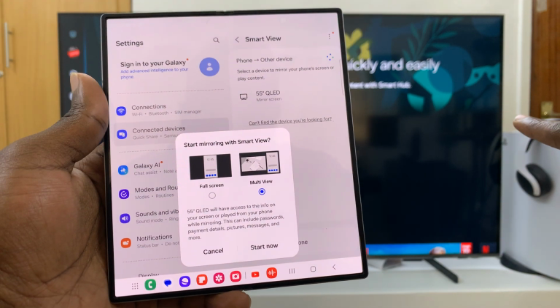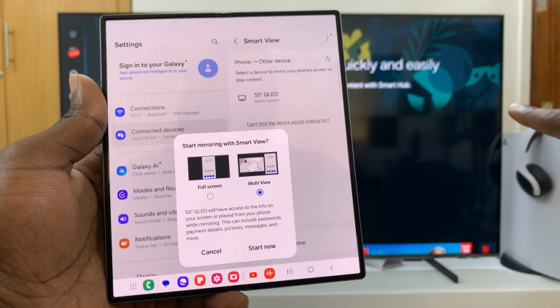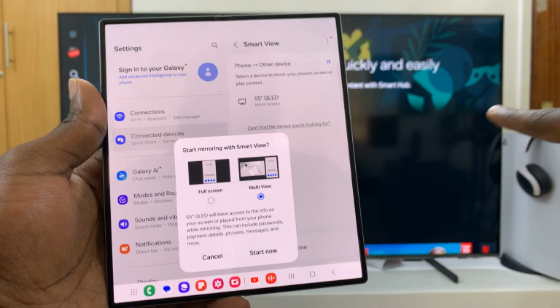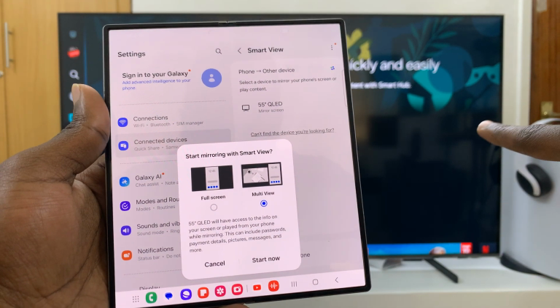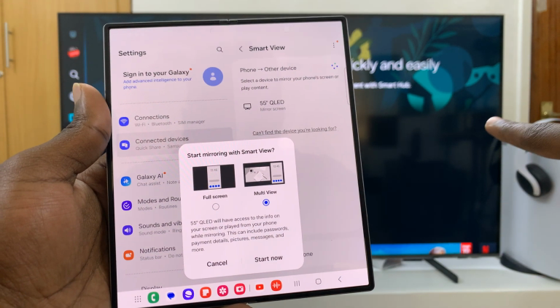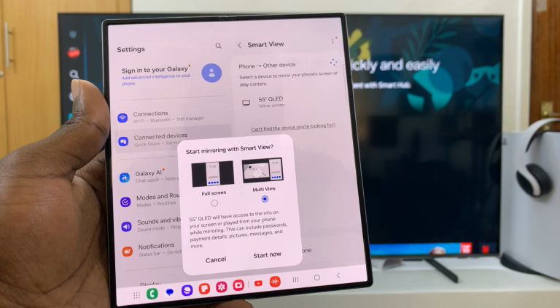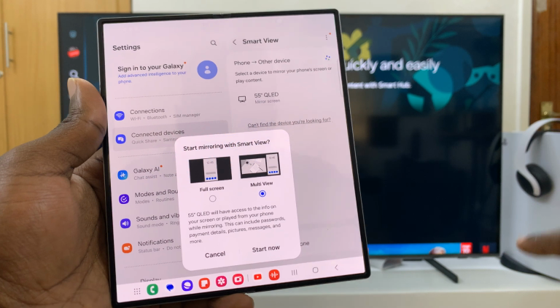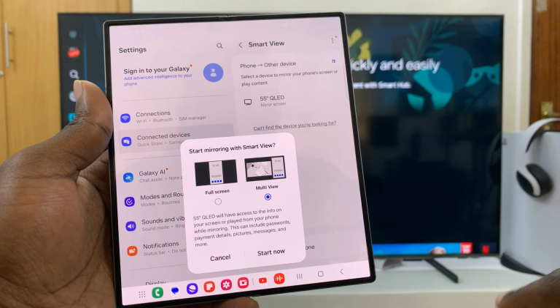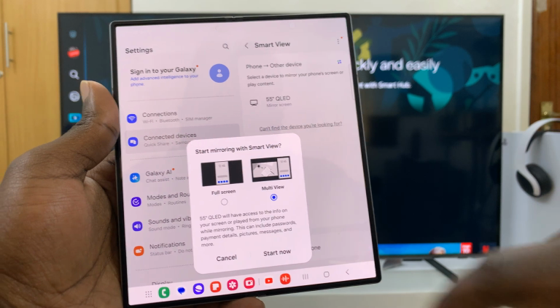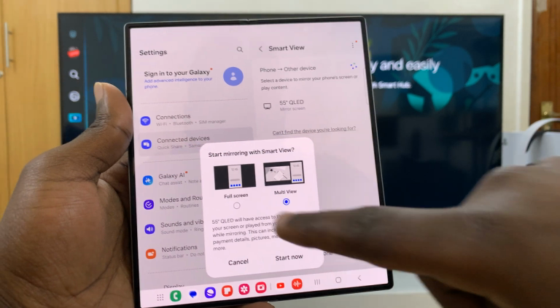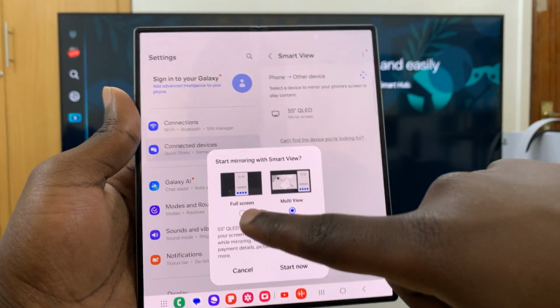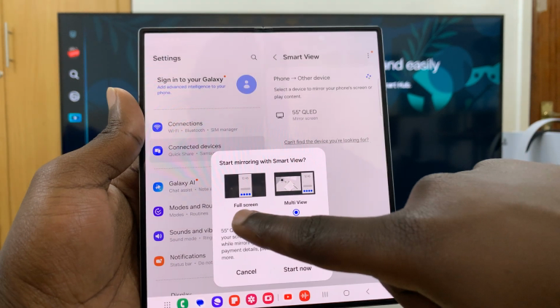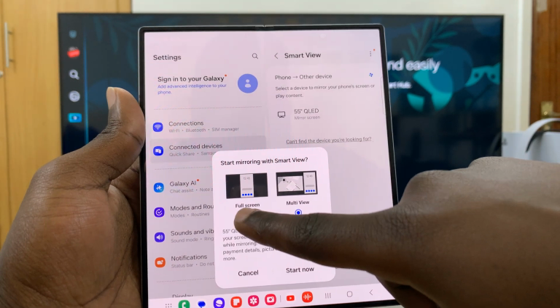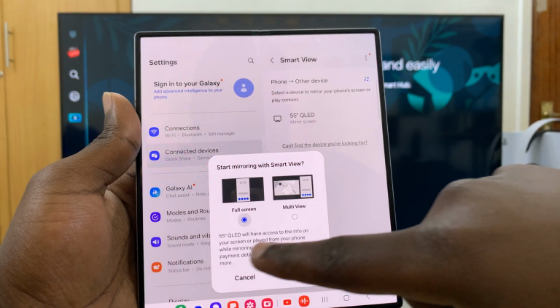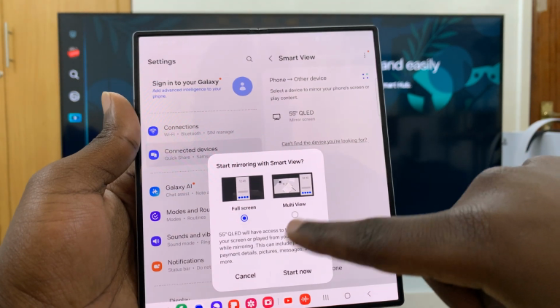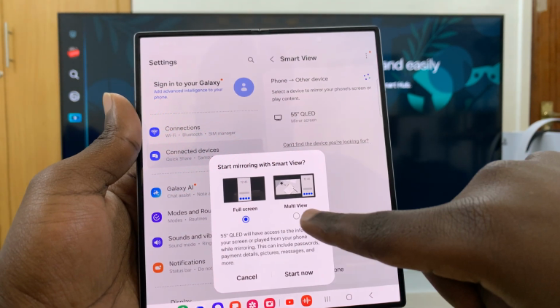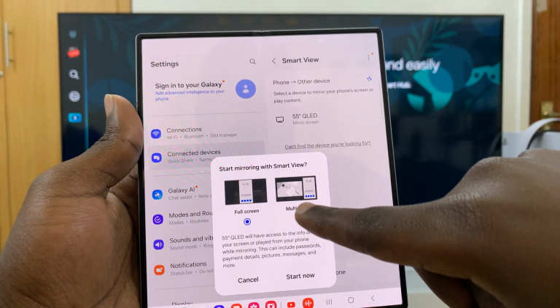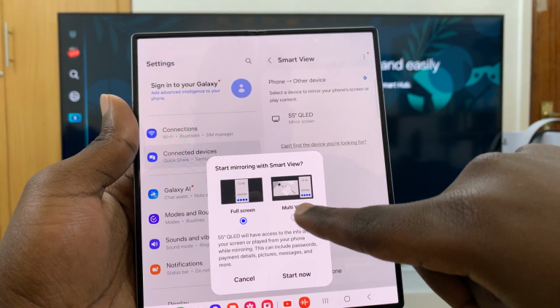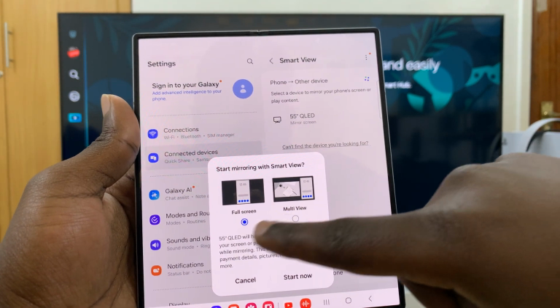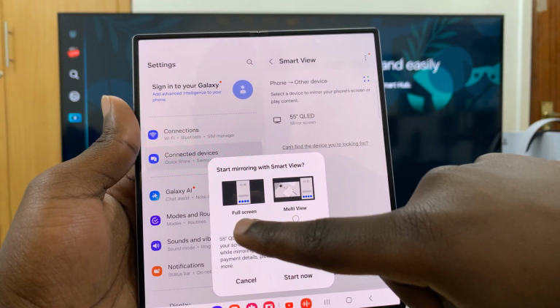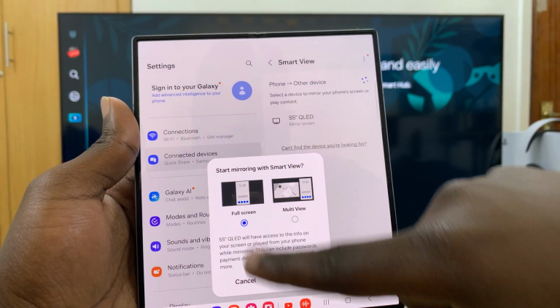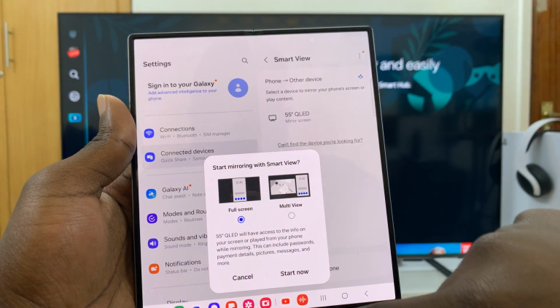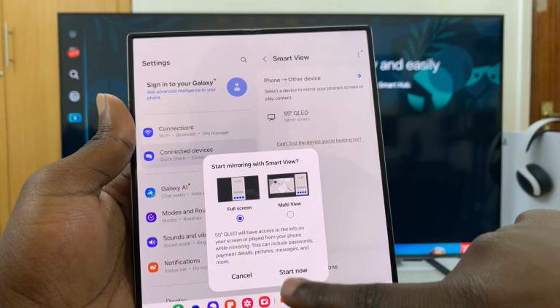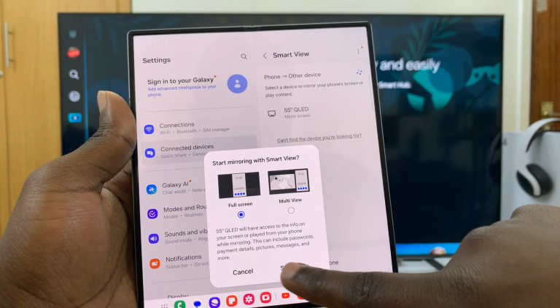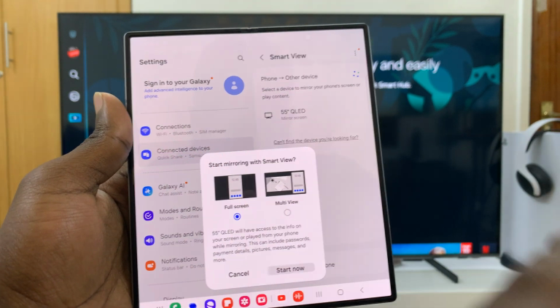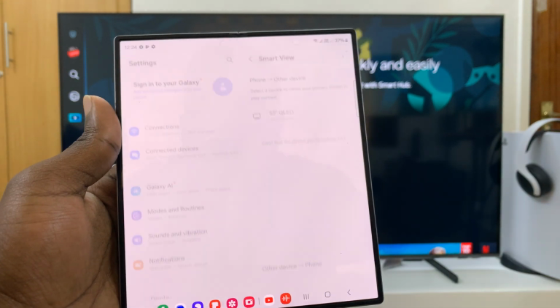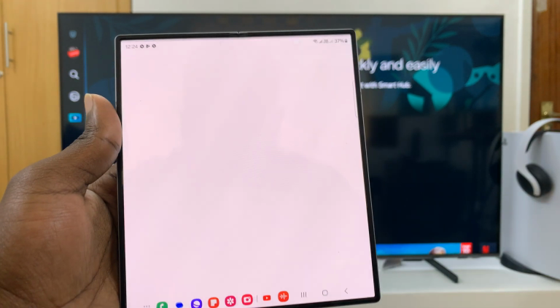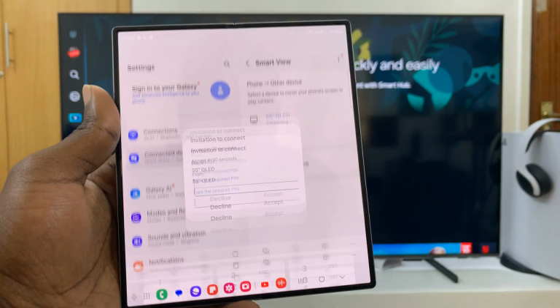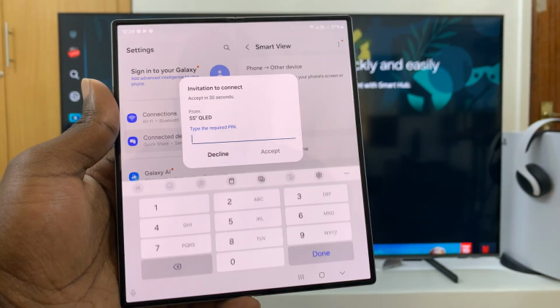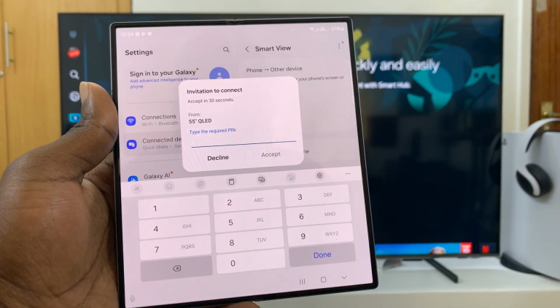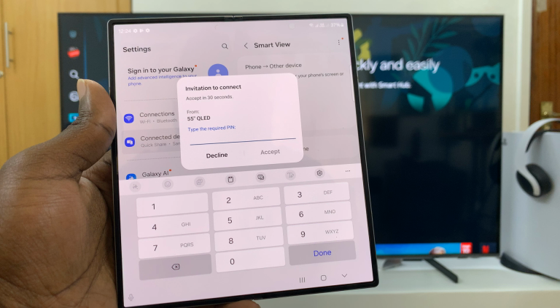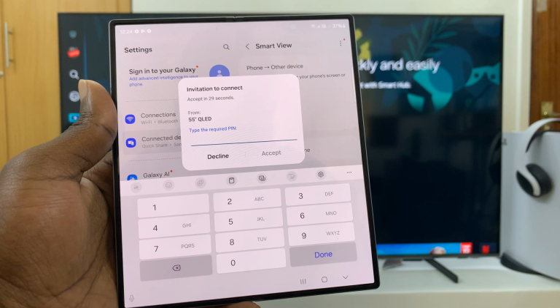If you're using any other brand of TV, you may not see that option — you'll only see the basic prompt, and then just tap on Start Now.